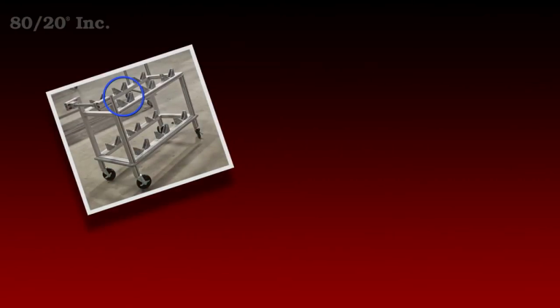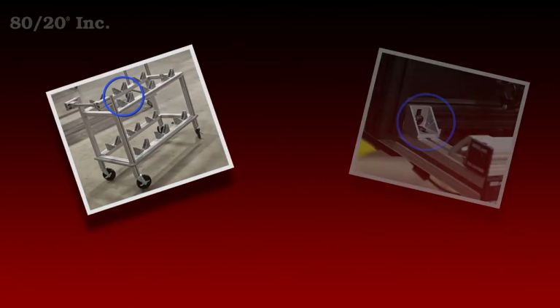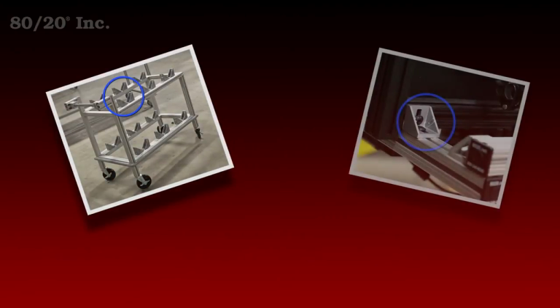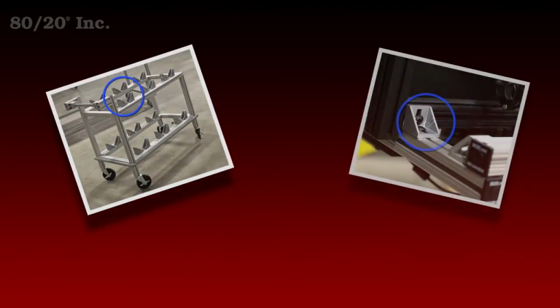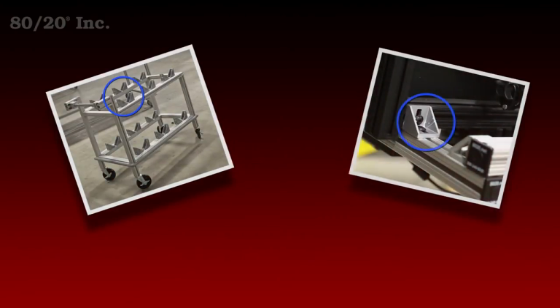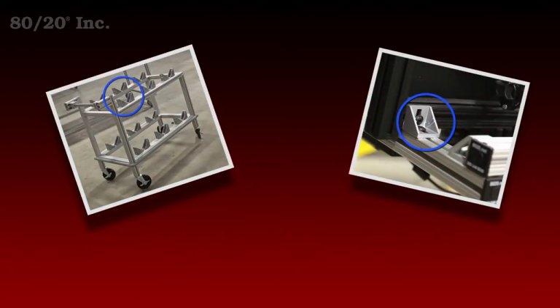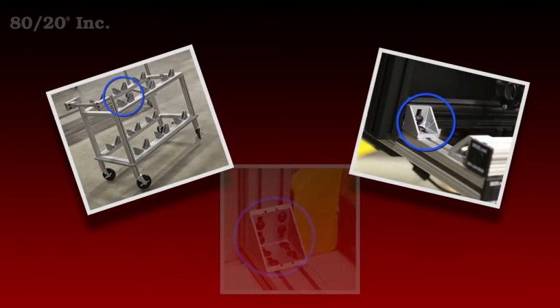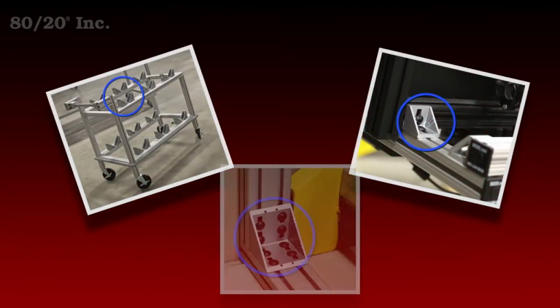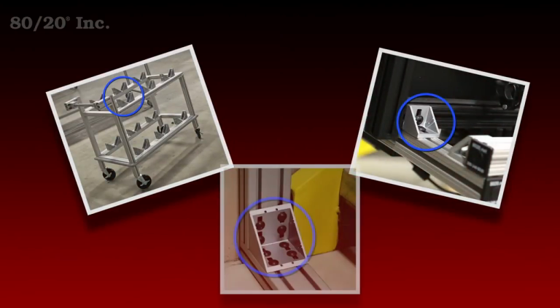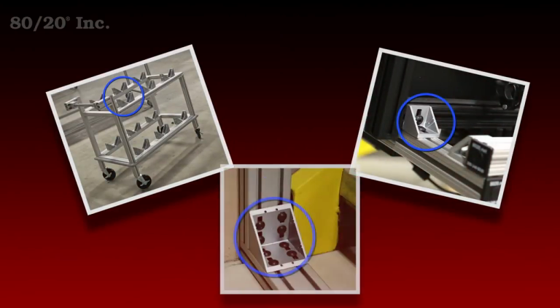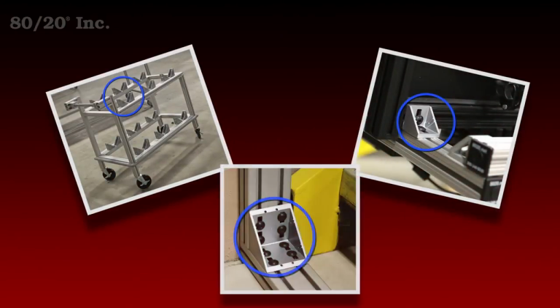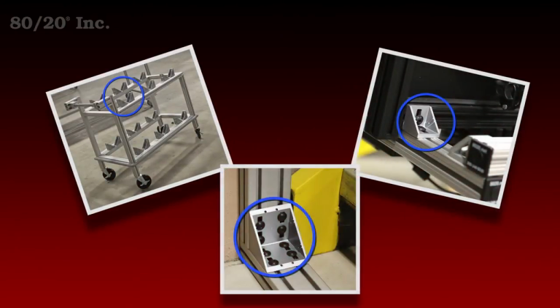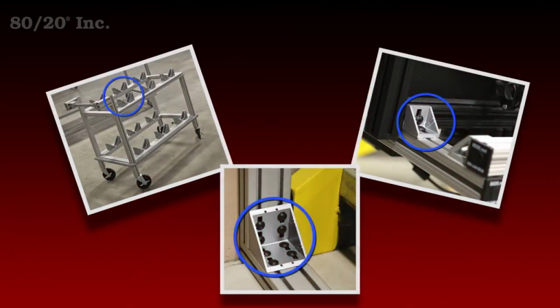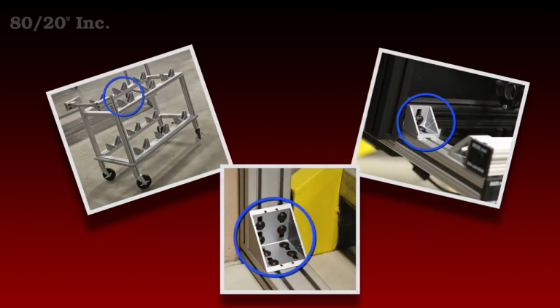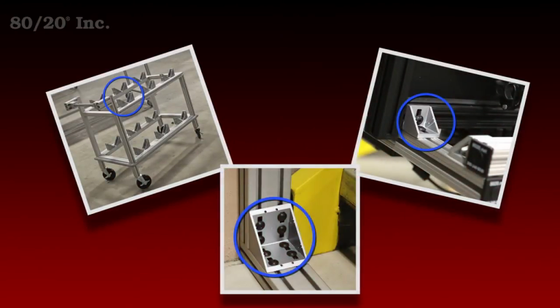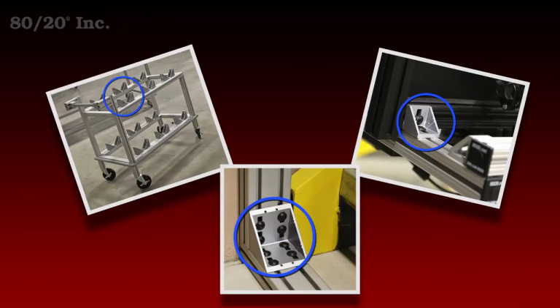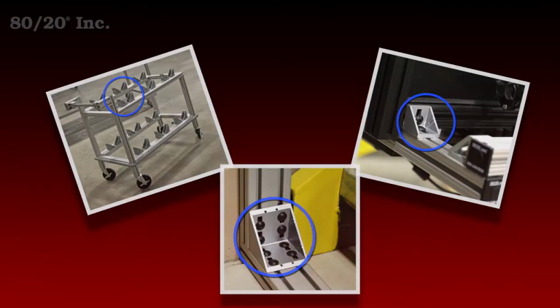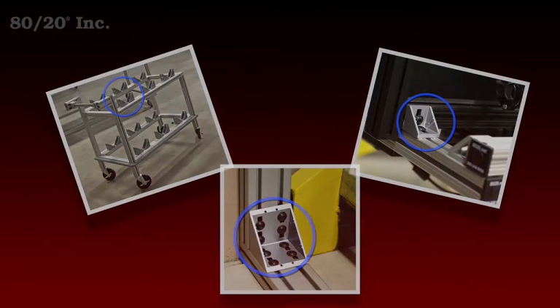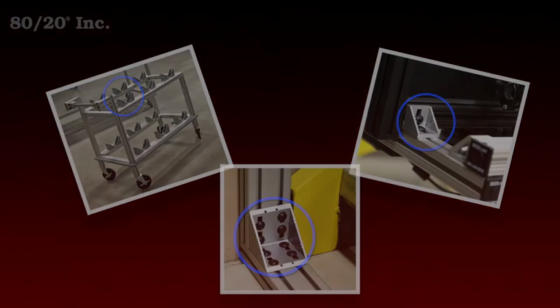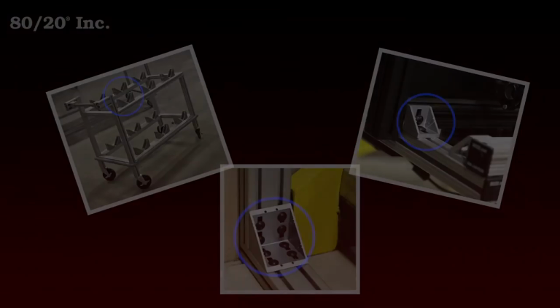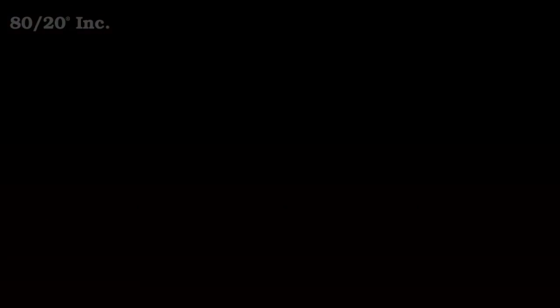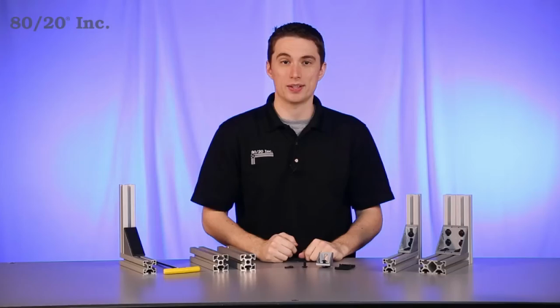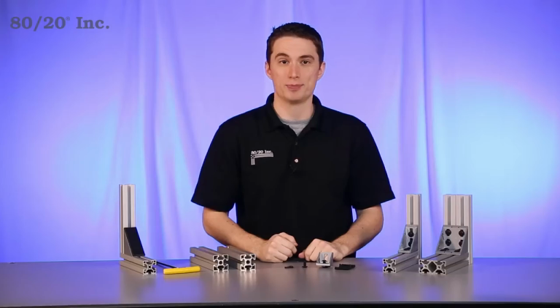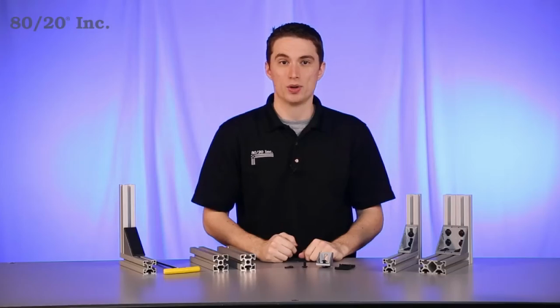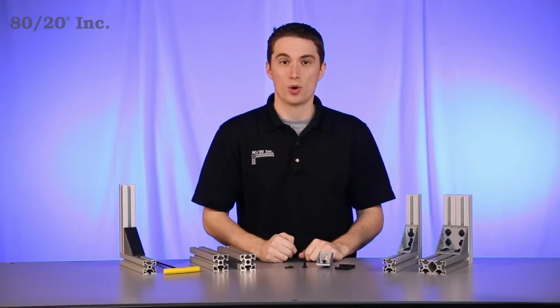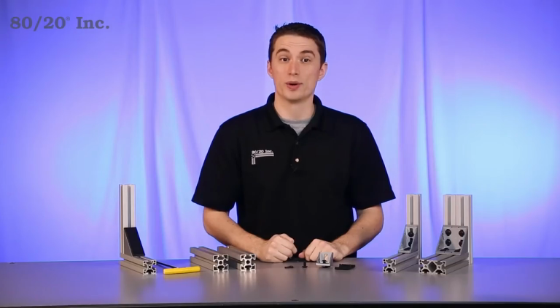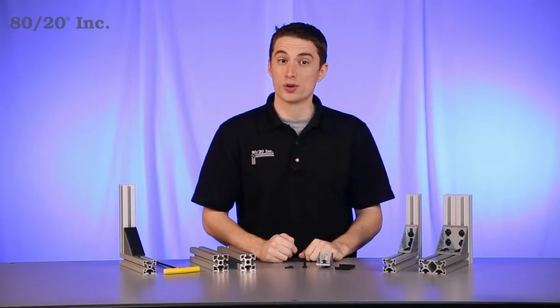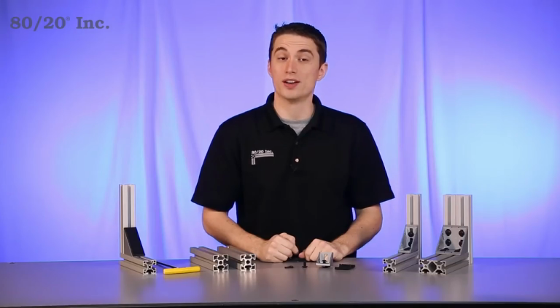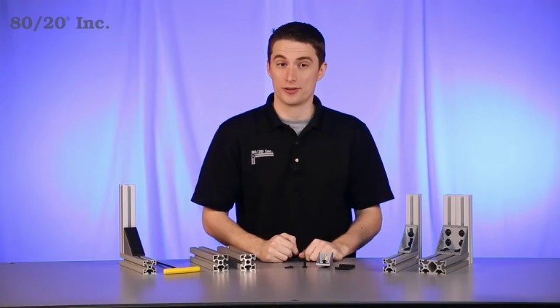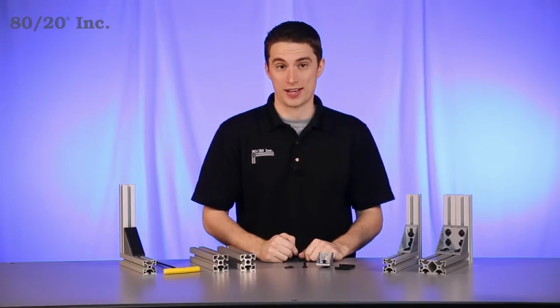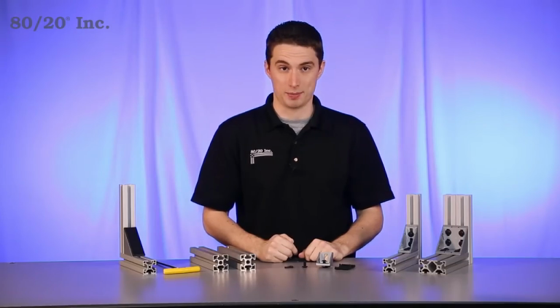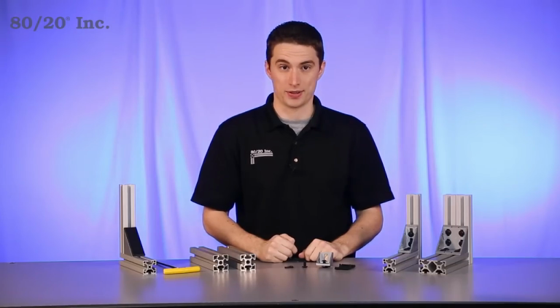When using it you have a choice. The enclosed corner bracket can be used as a standalone fastening method or to reinforce another fastening method.